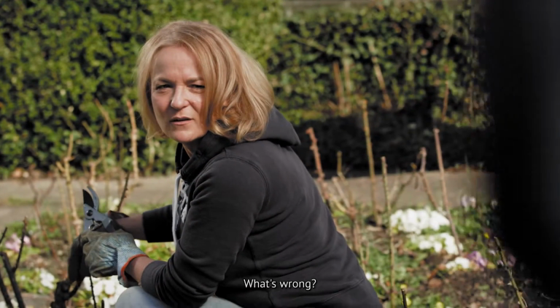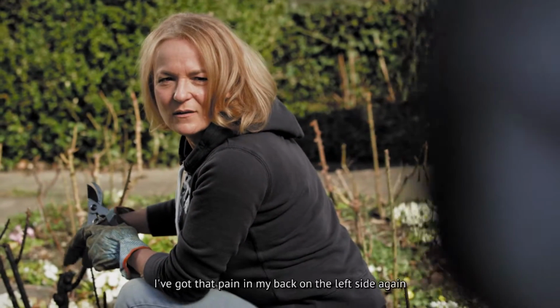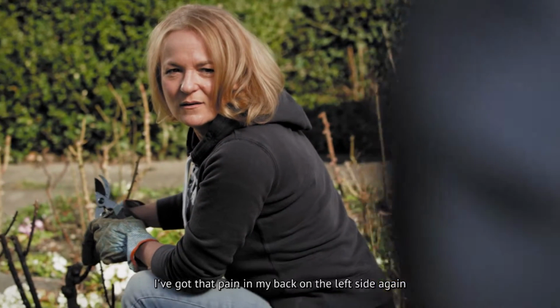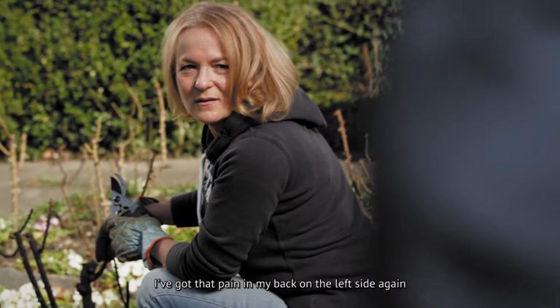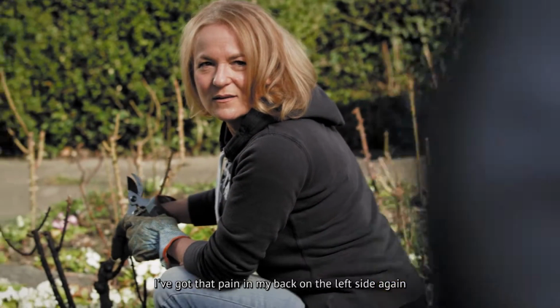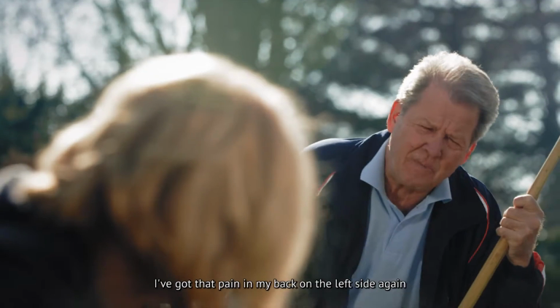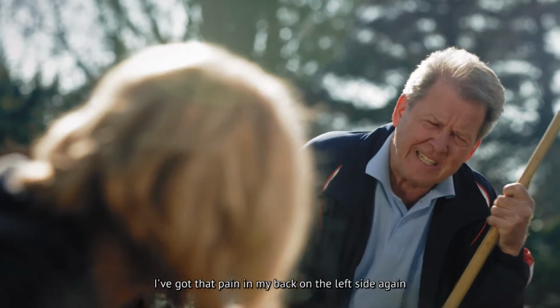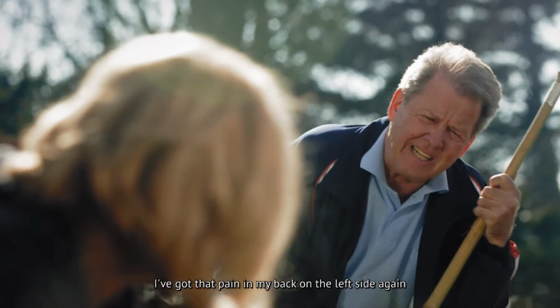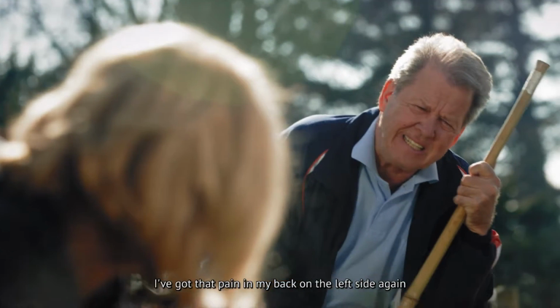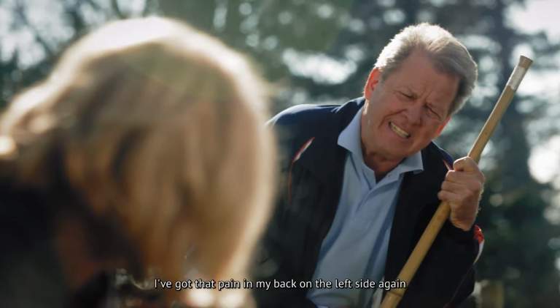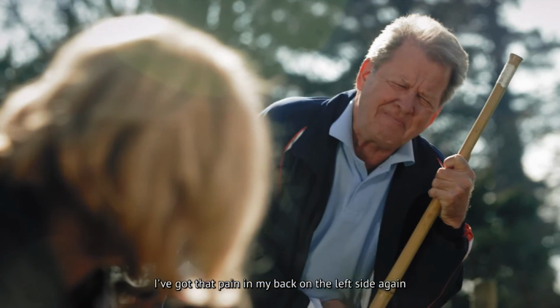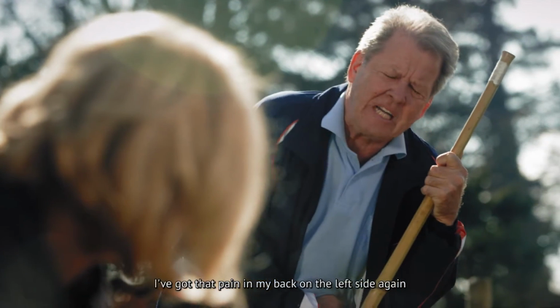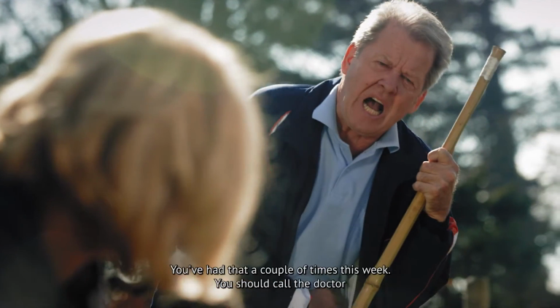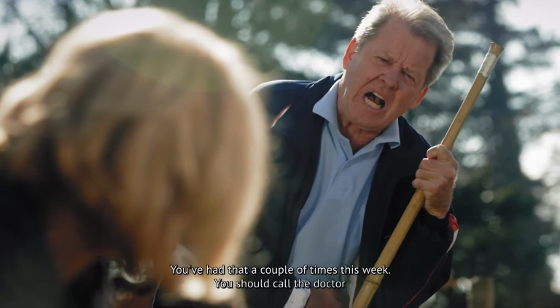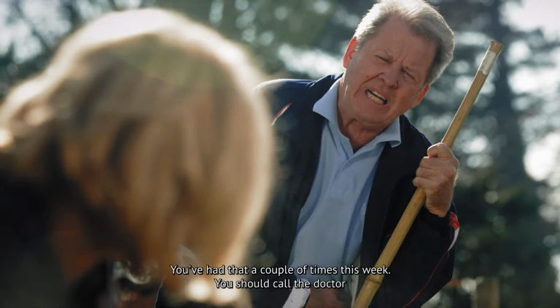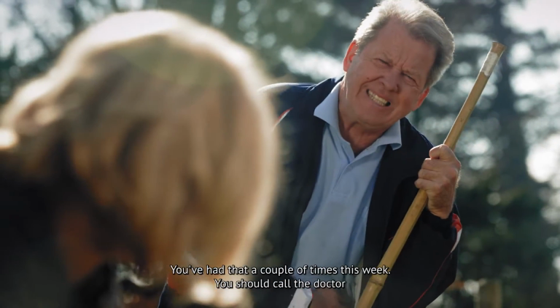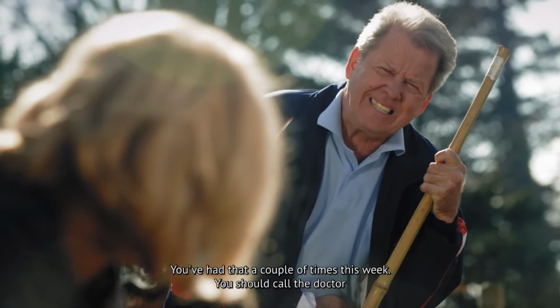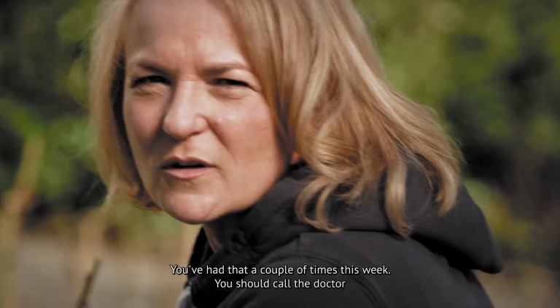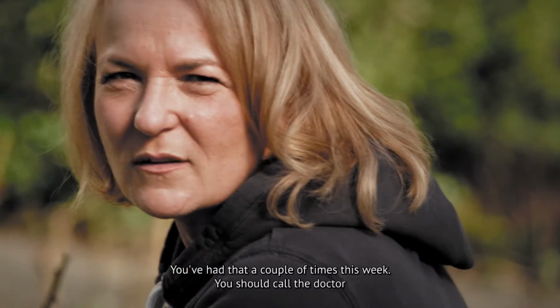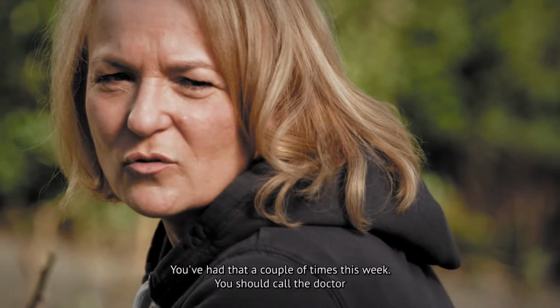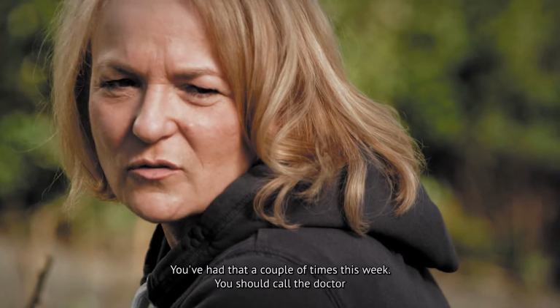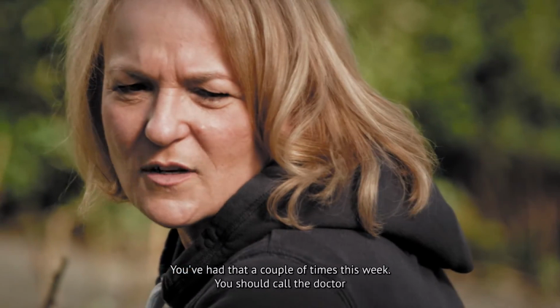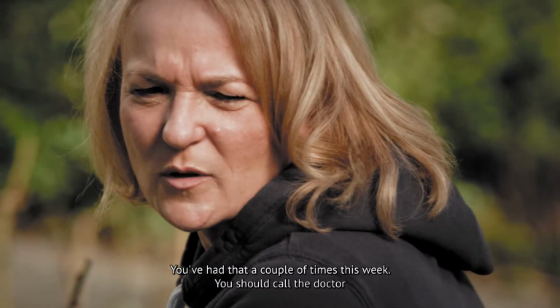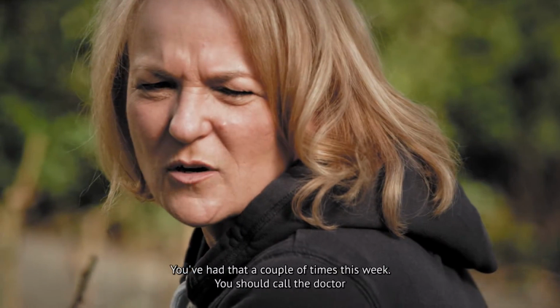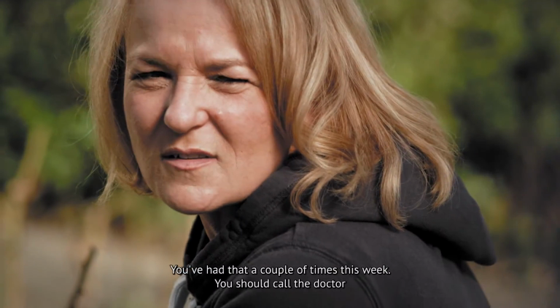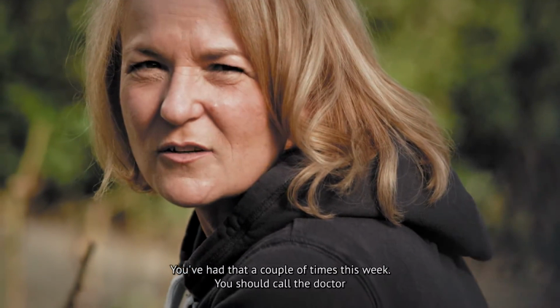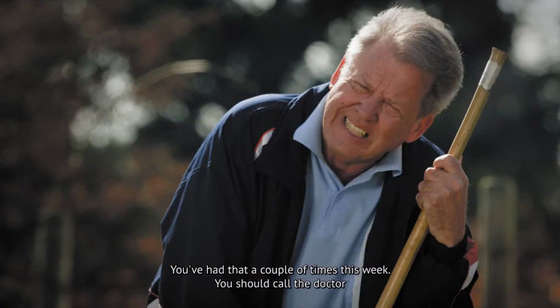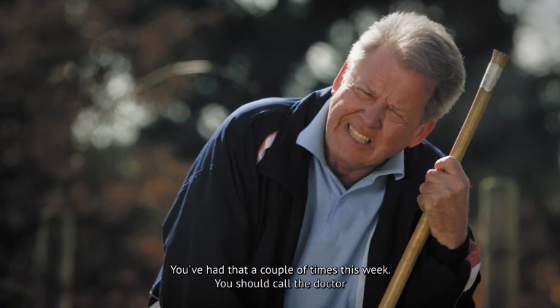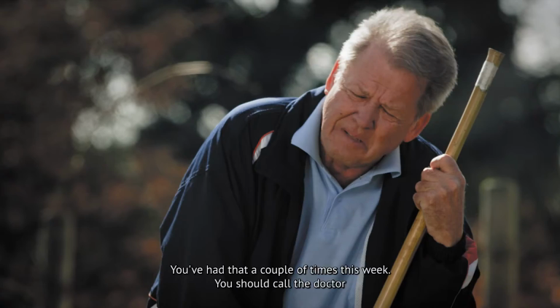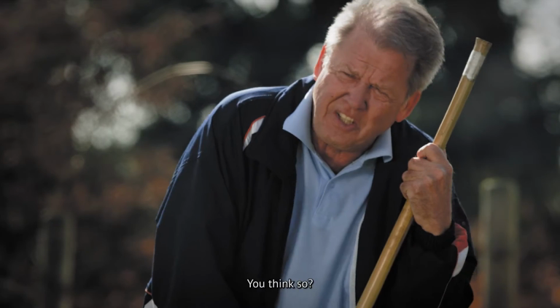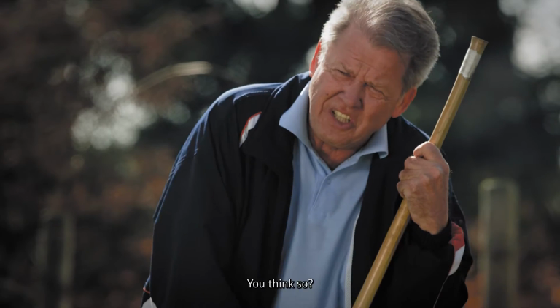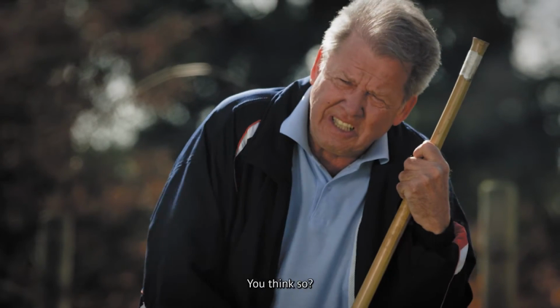There's a little pain, and it's happened a few times this week. You should call a doctor. Do you think? Yeah.